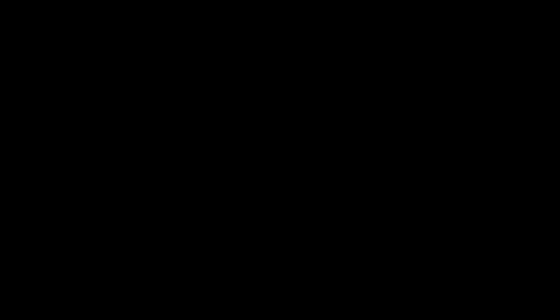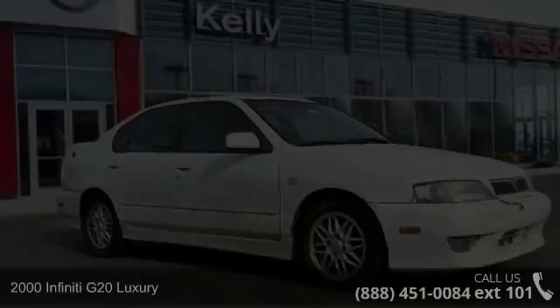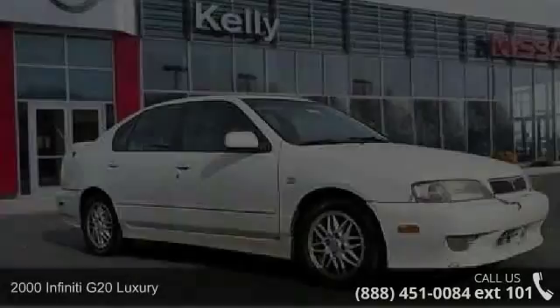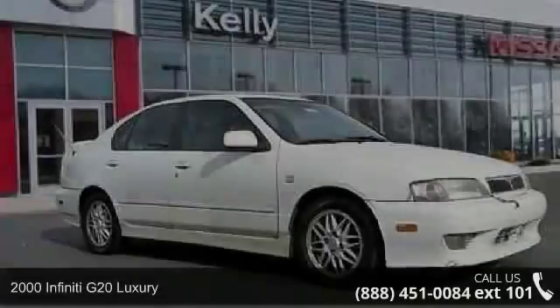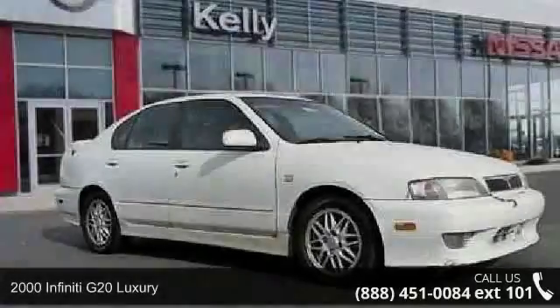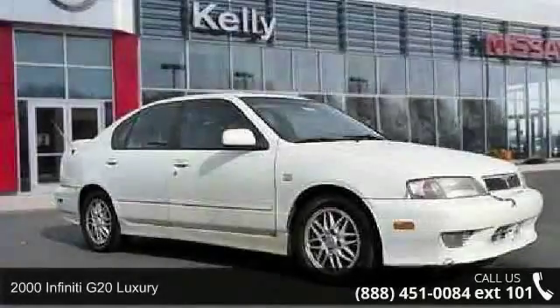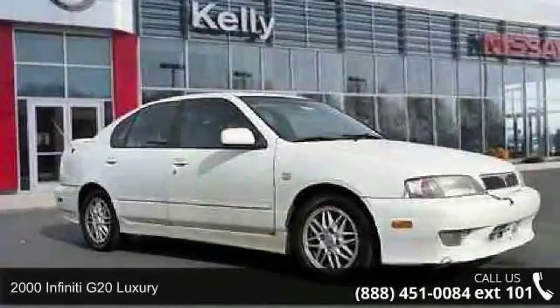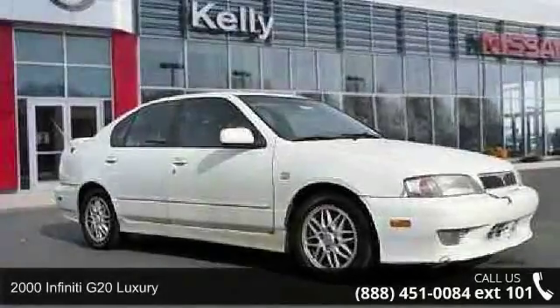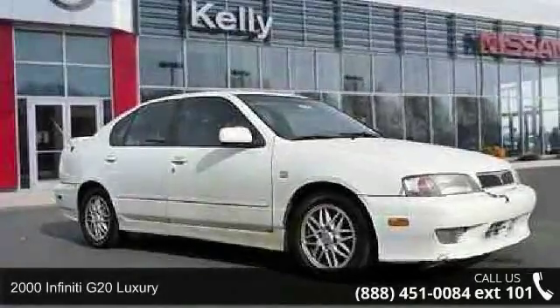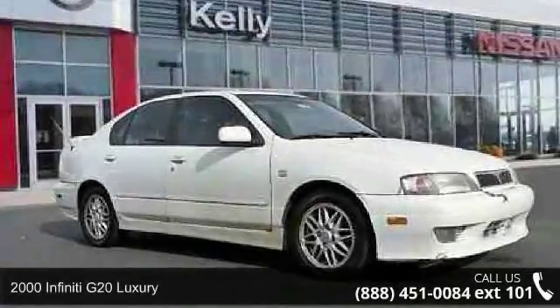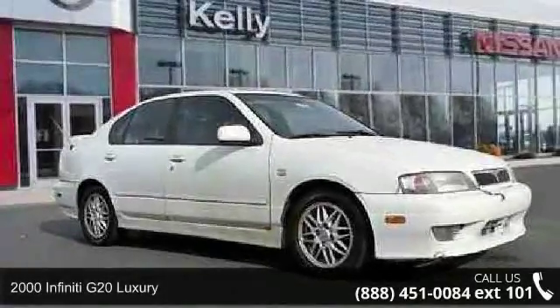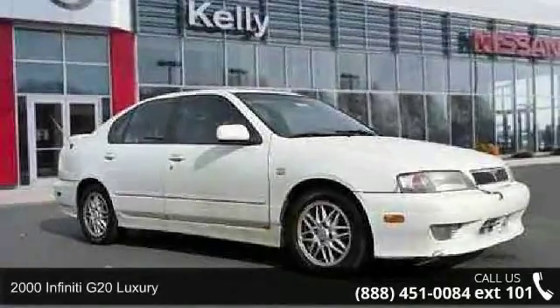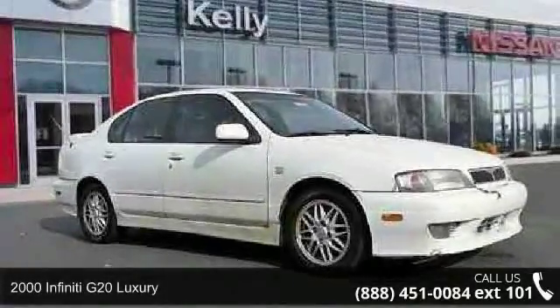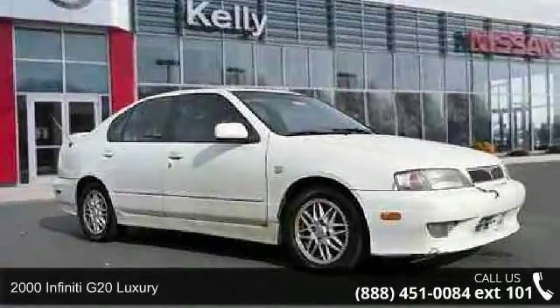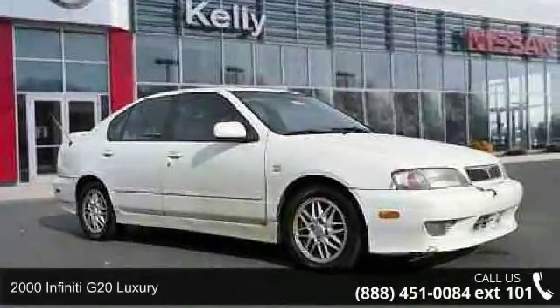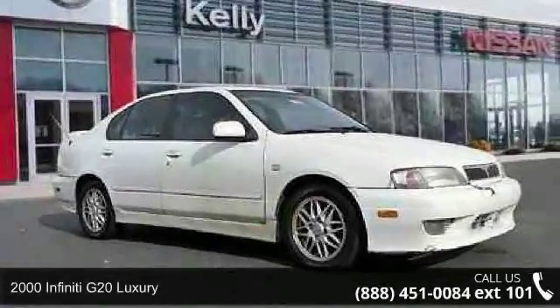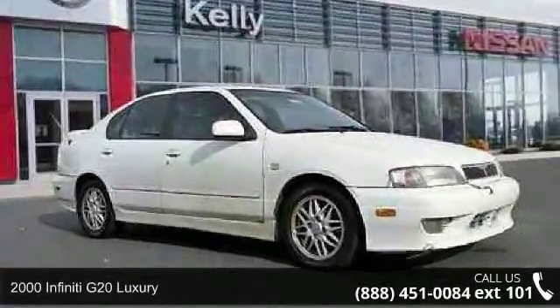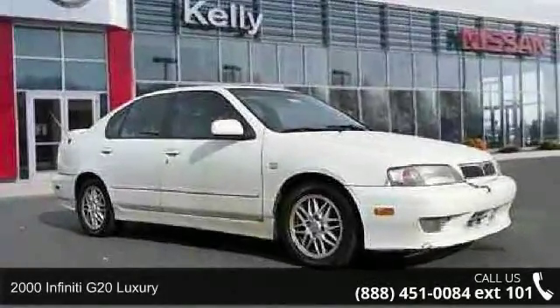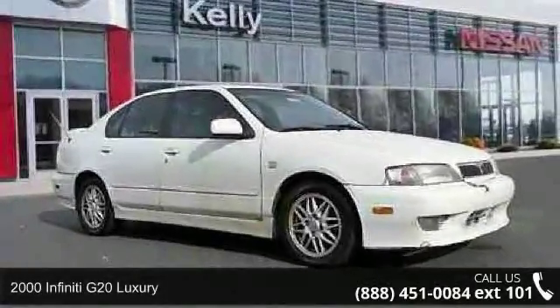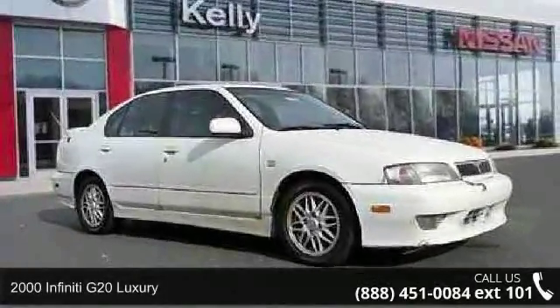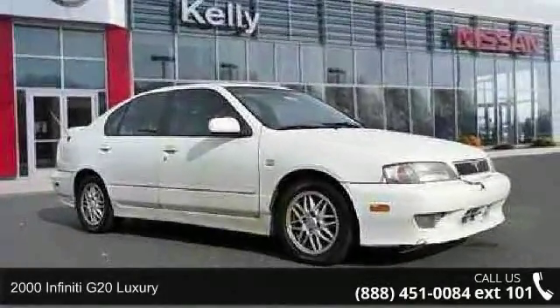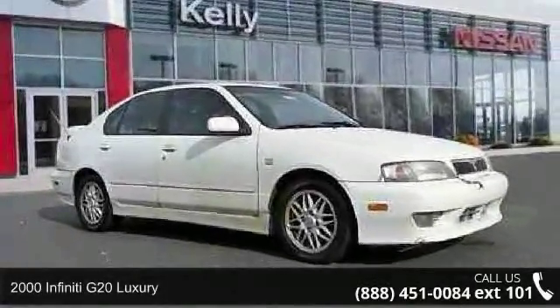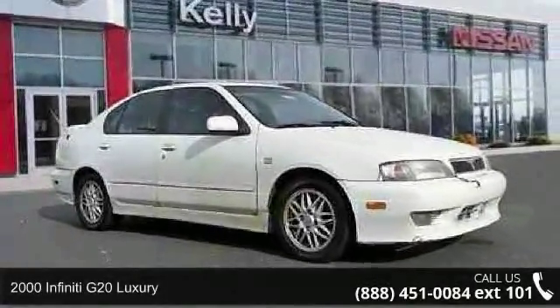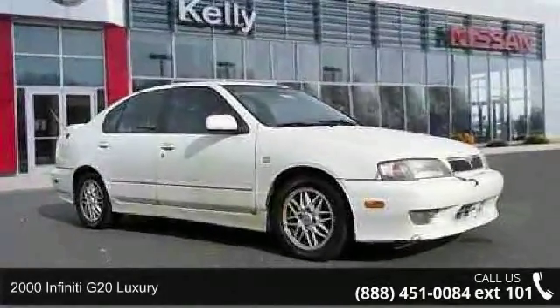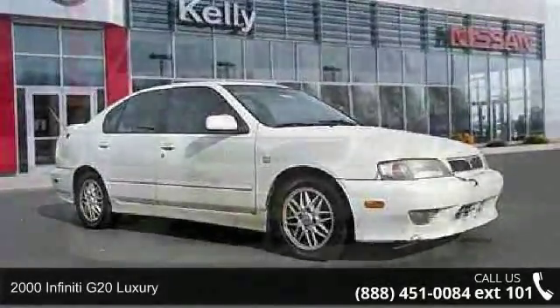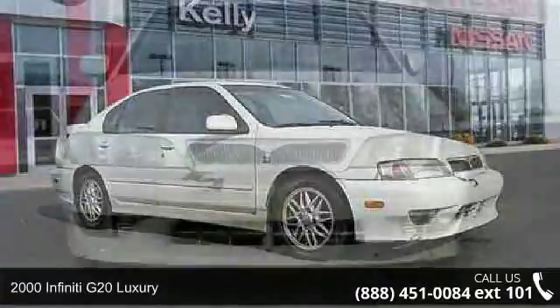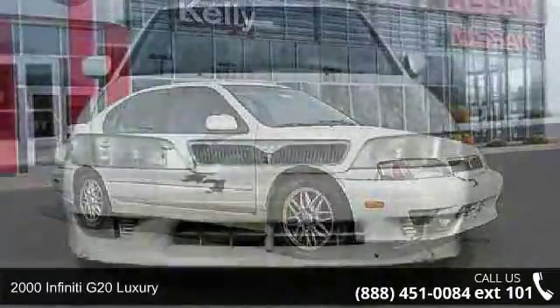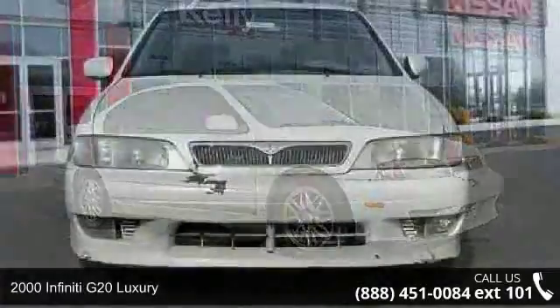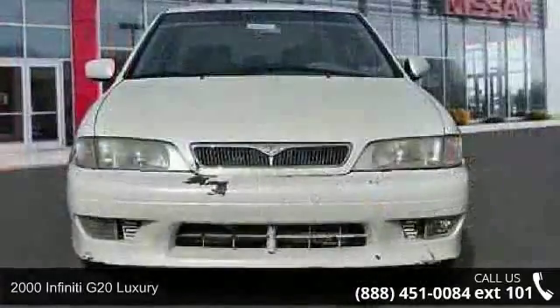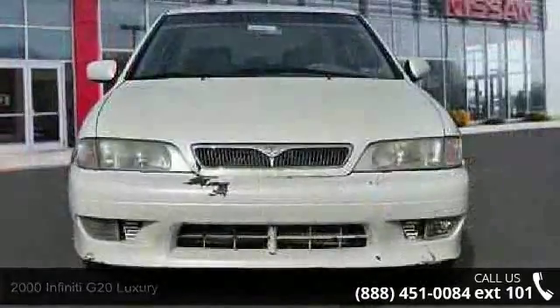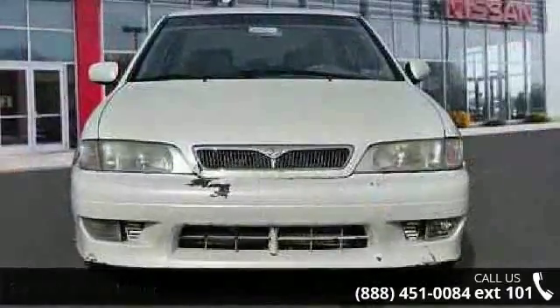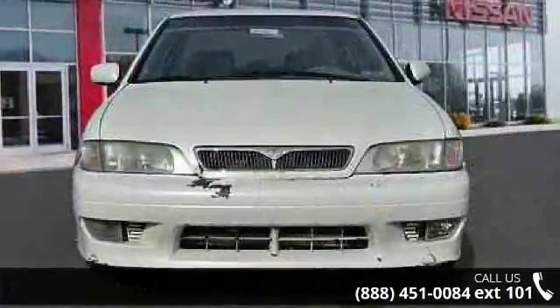Step into the 2000 Infiniti G20 Luxury. Don't miss this great deal on a luxury vehicle.